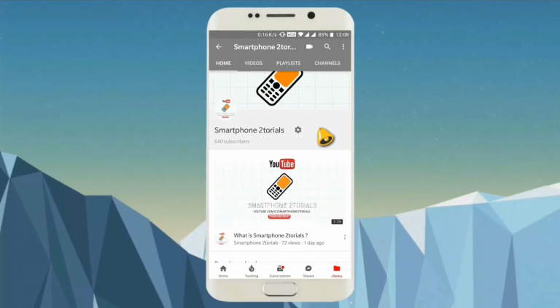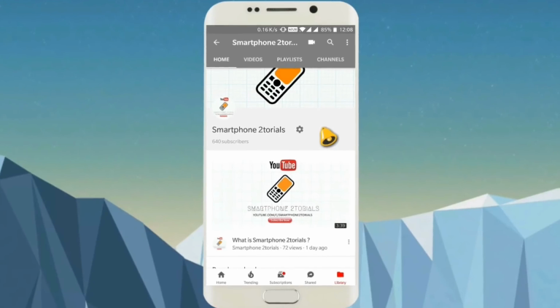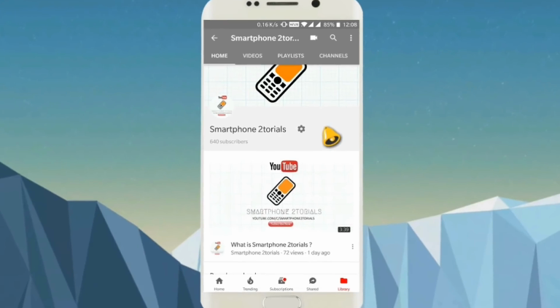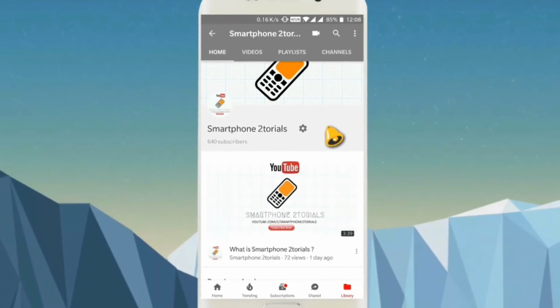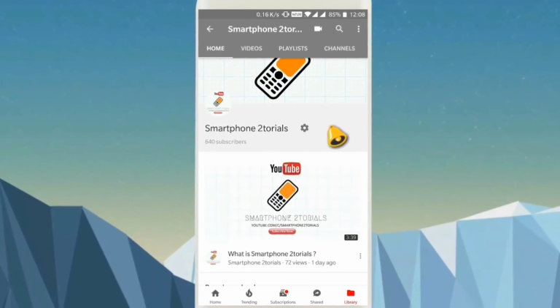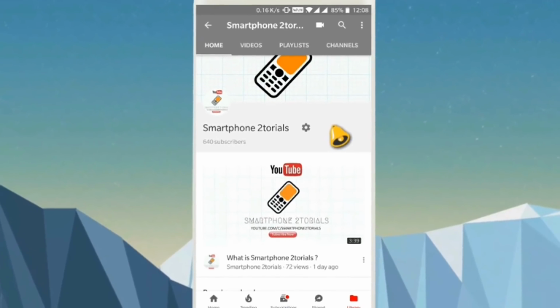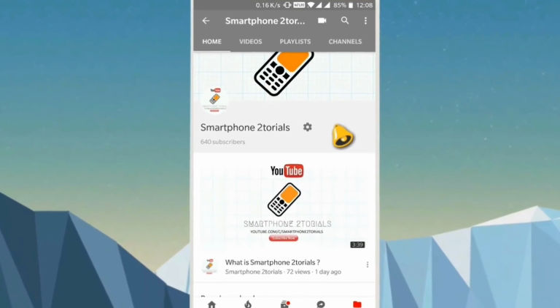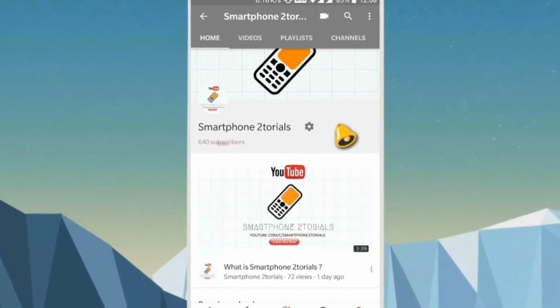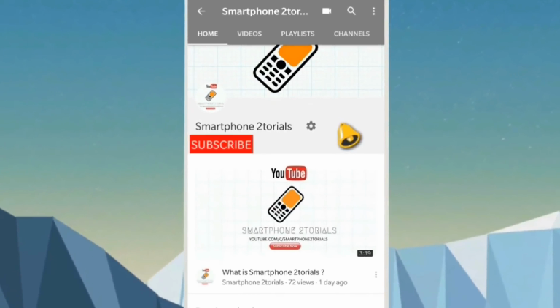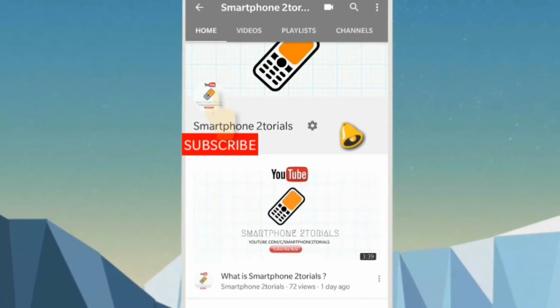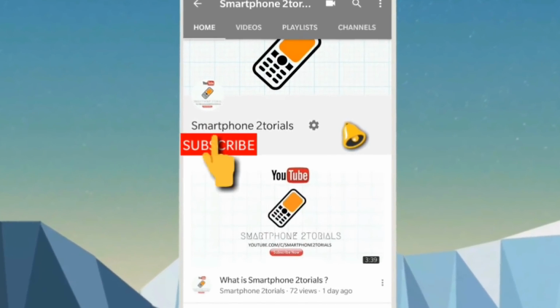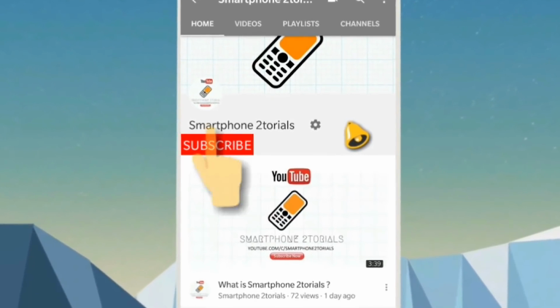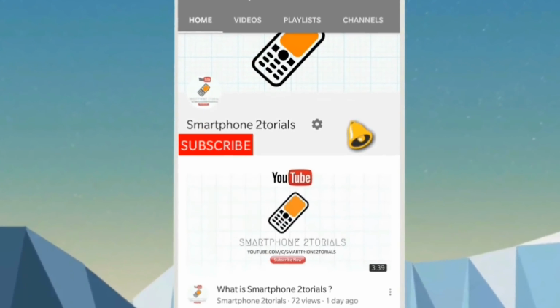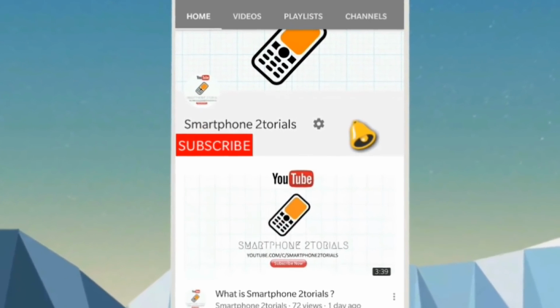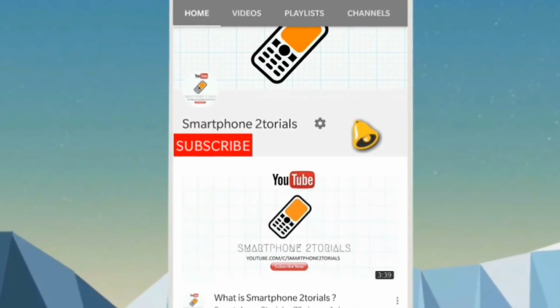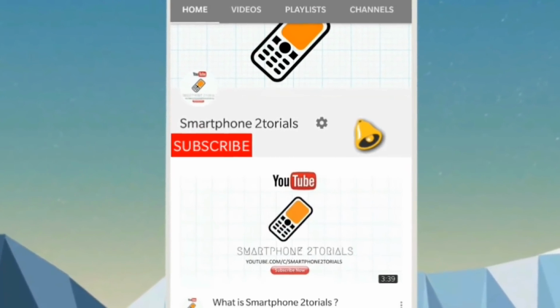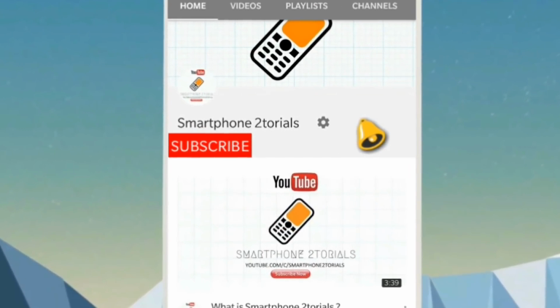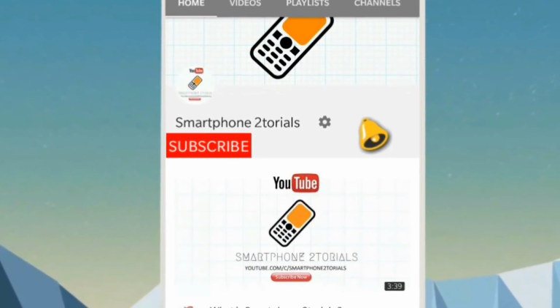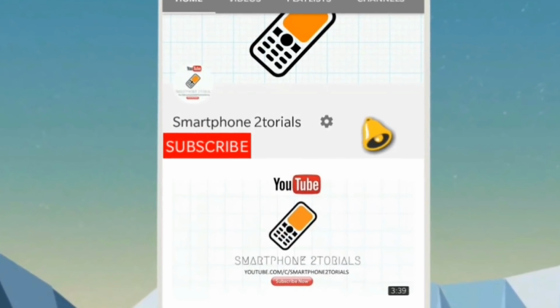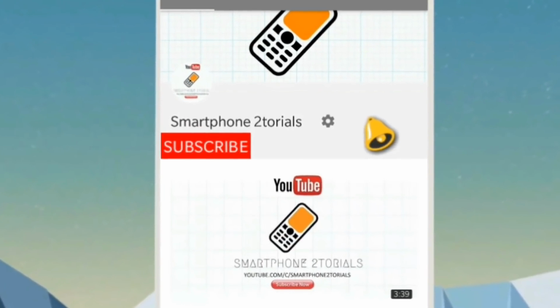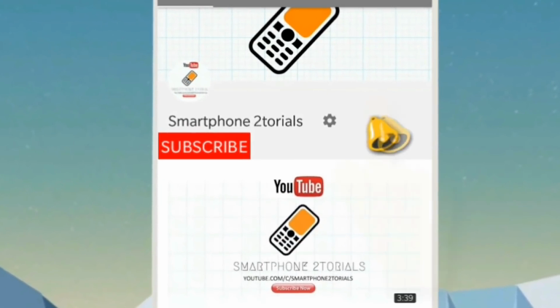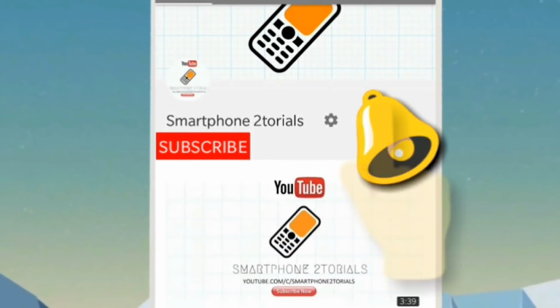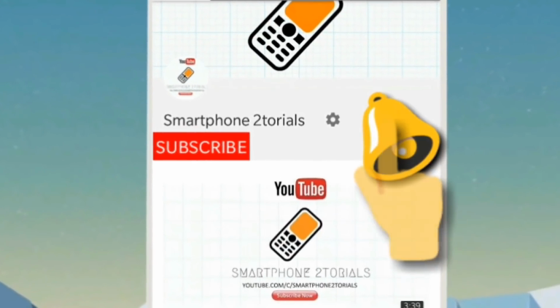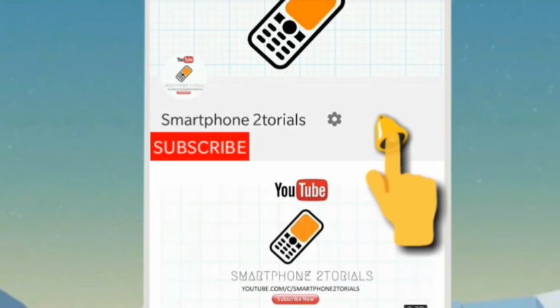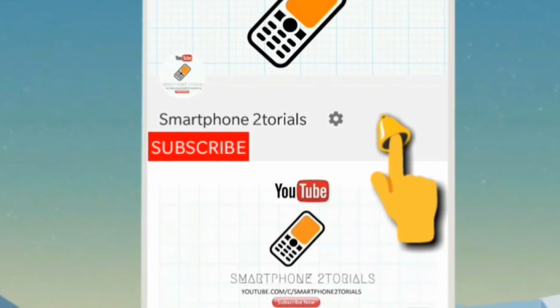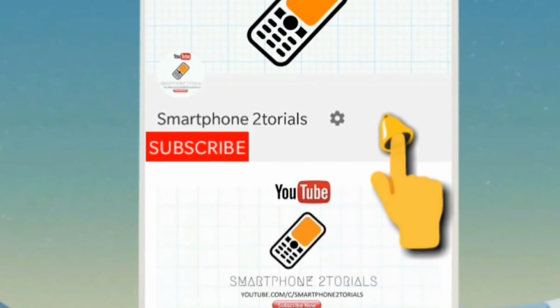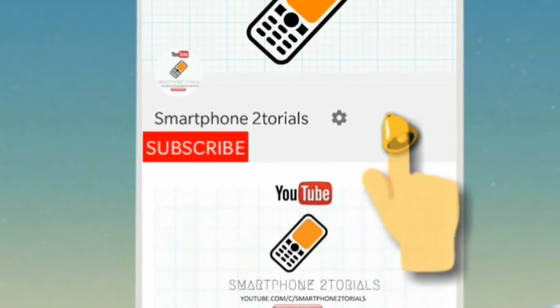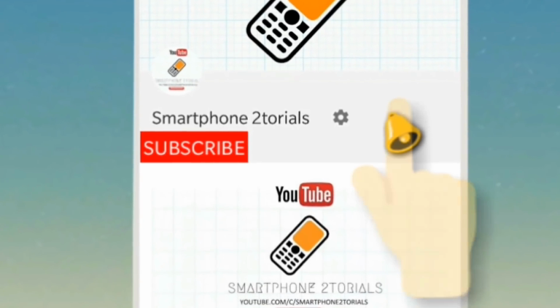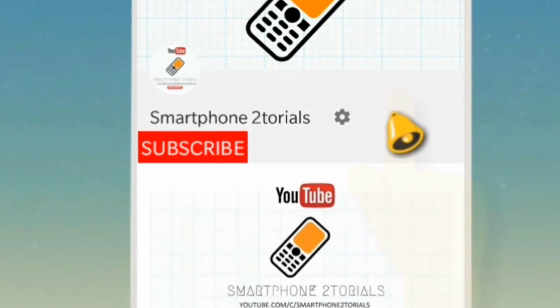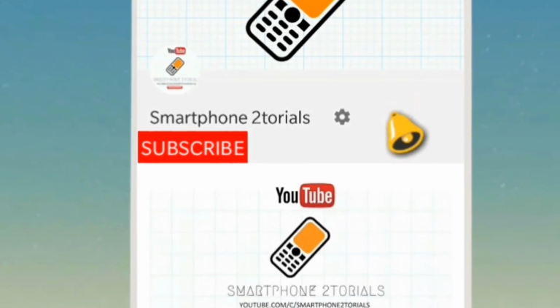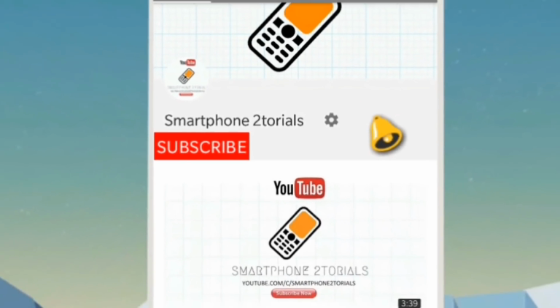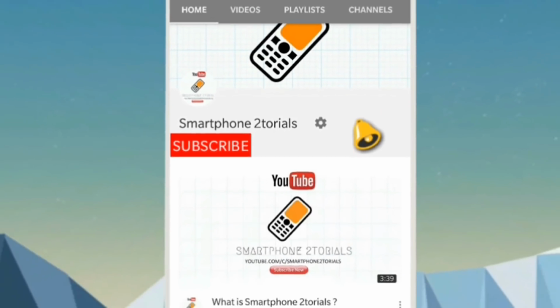Subscribe to Smartphone Tutorials by clicking on the subscribe button and do remember to click on the notification bell icon to get instant notifications.